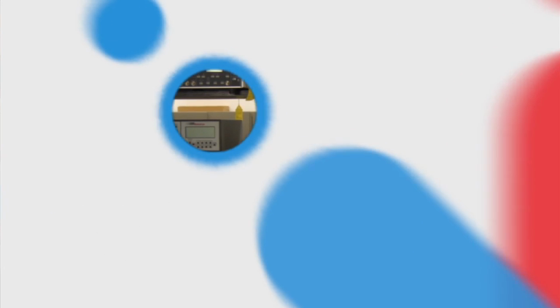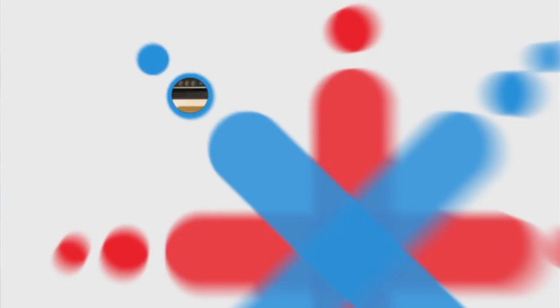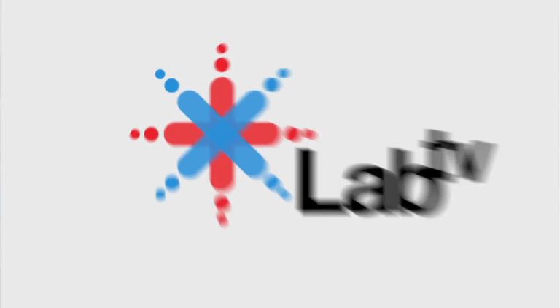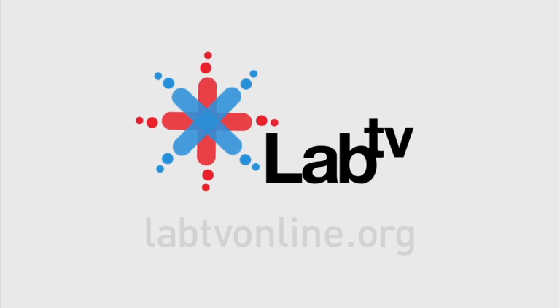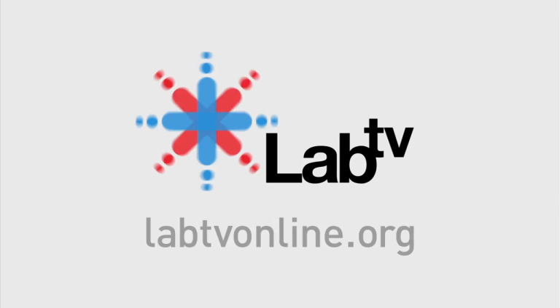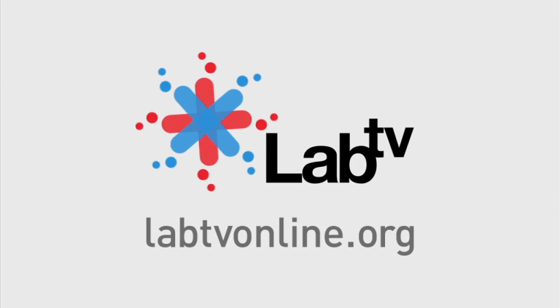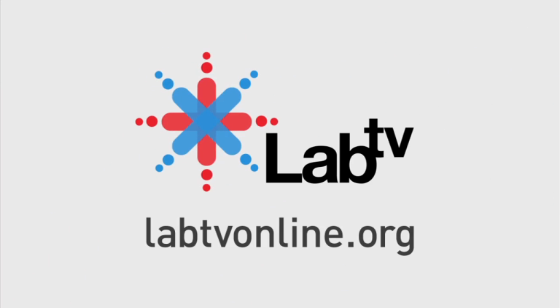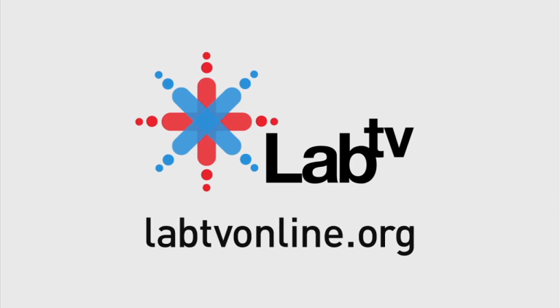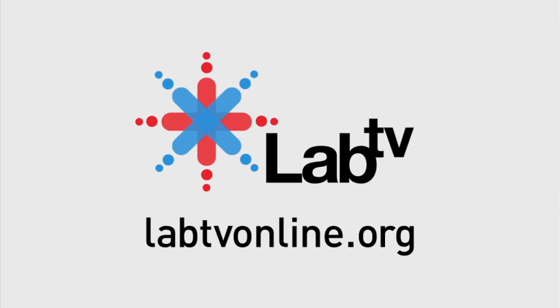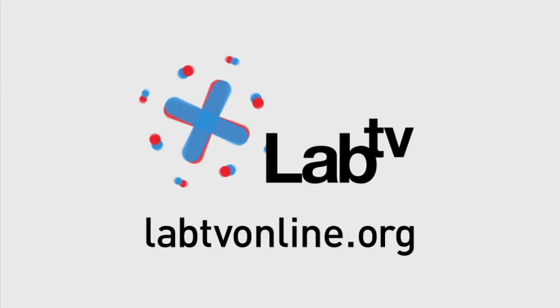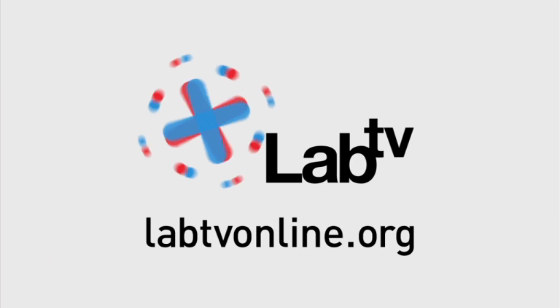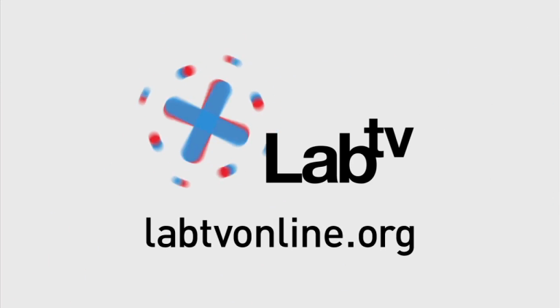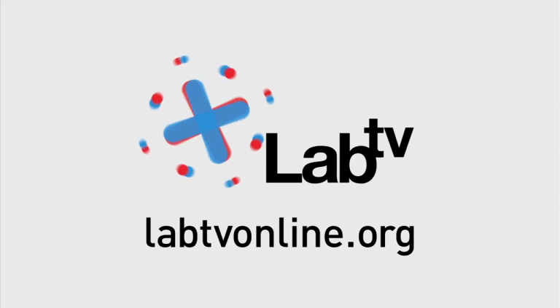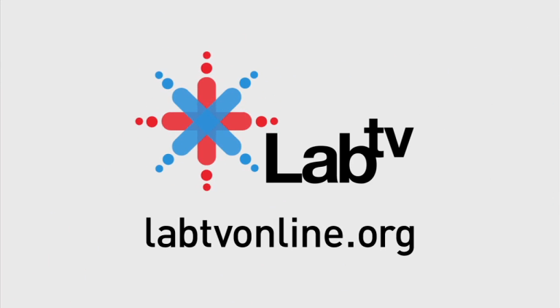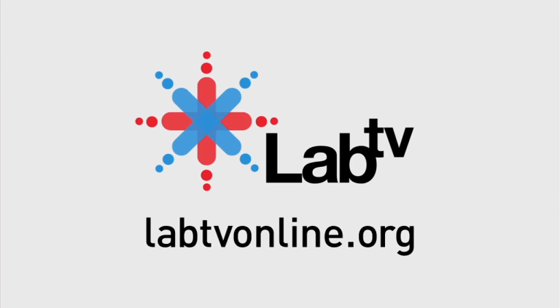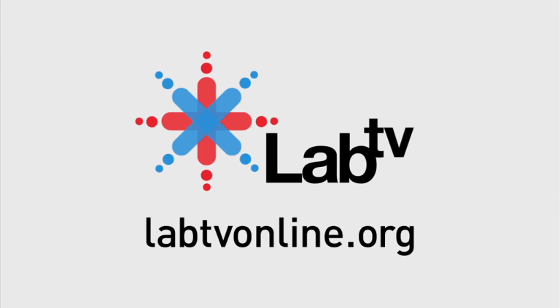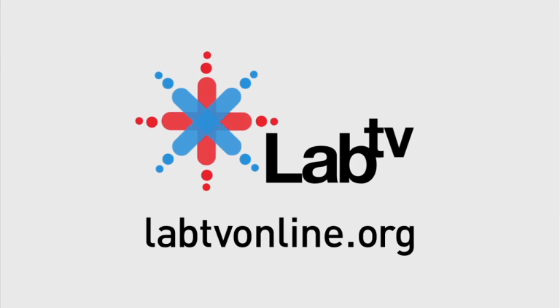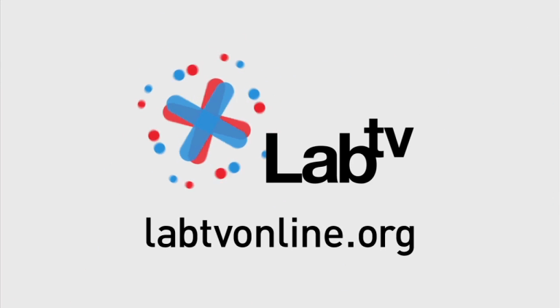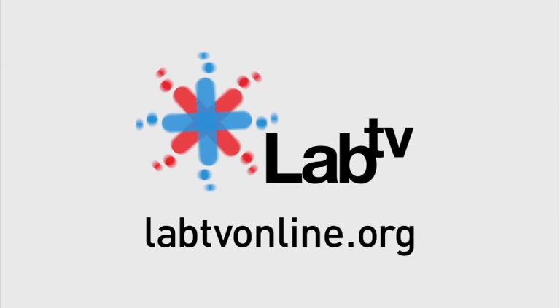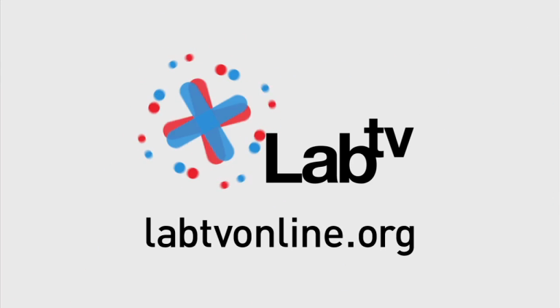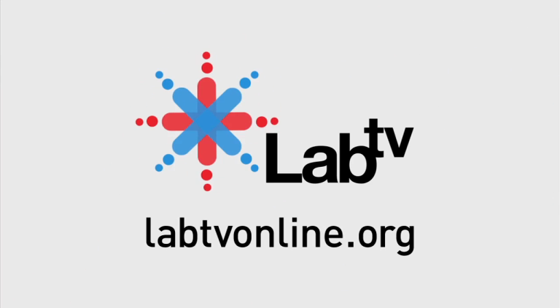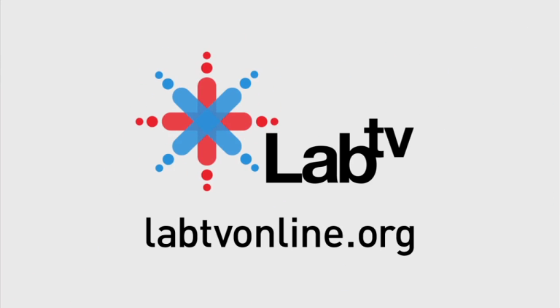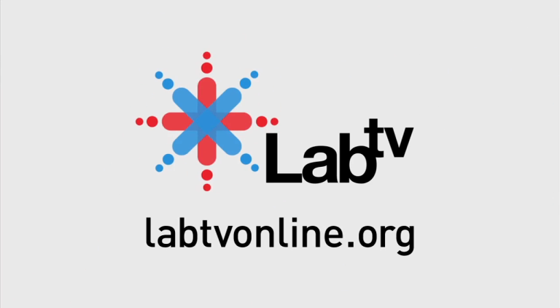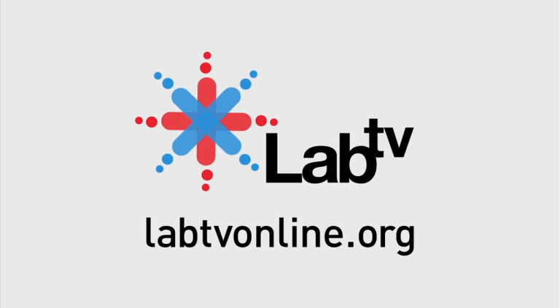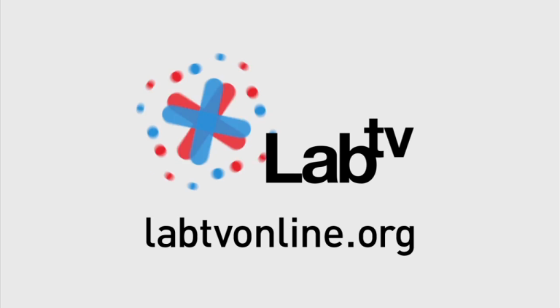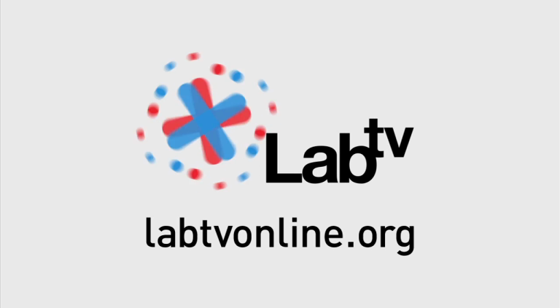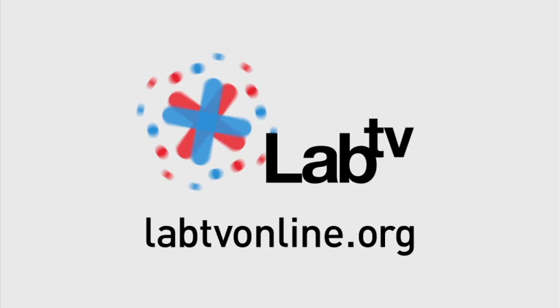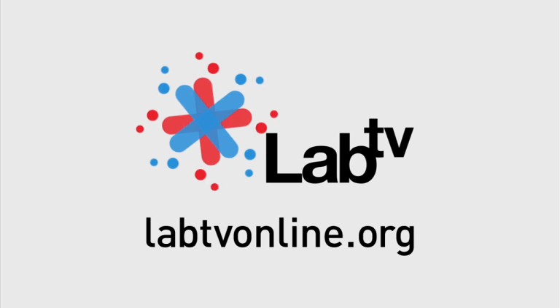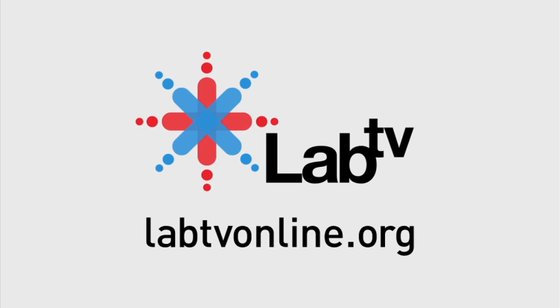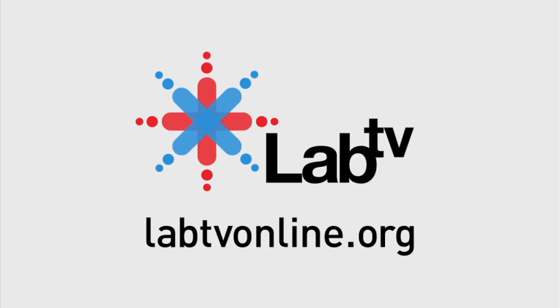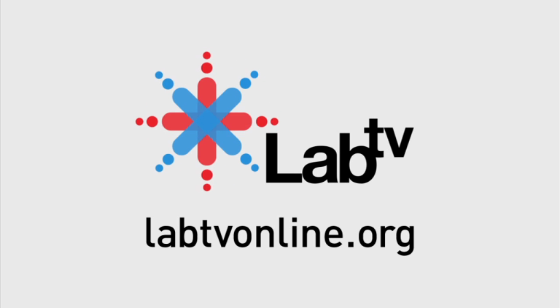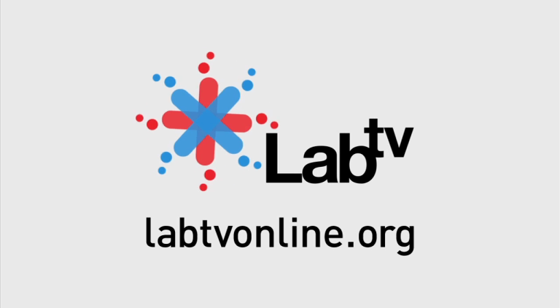To find out more about light, antennas, and nanotechnology, check out labtvonline.org.